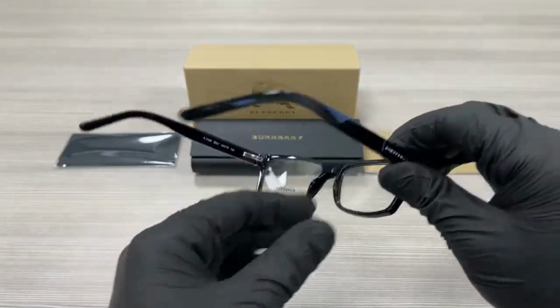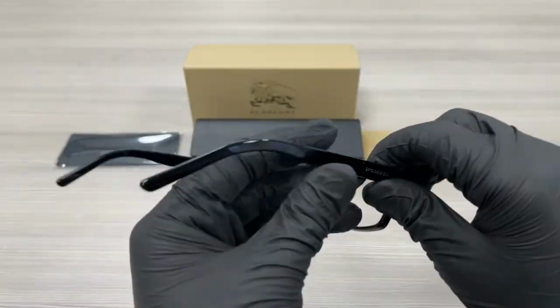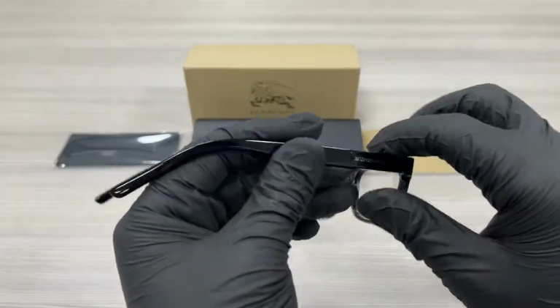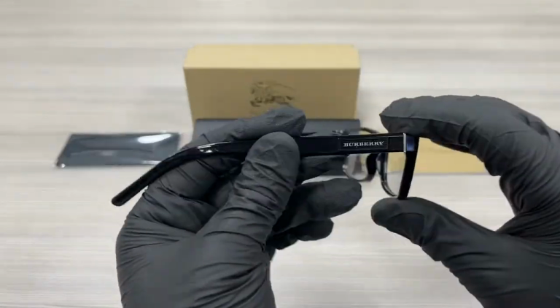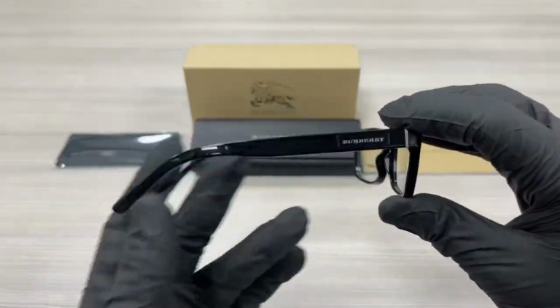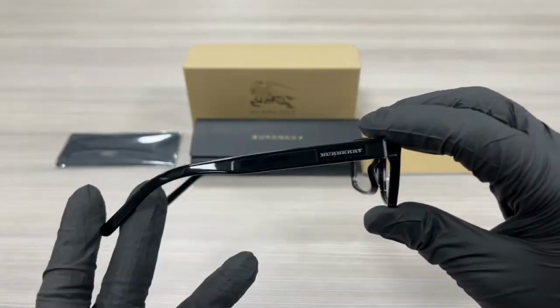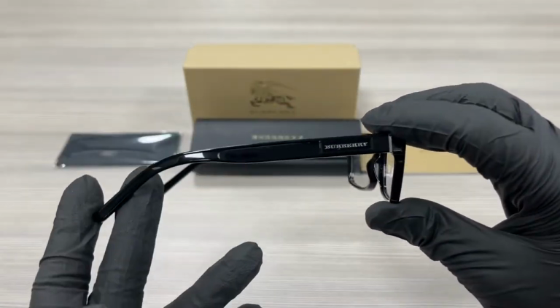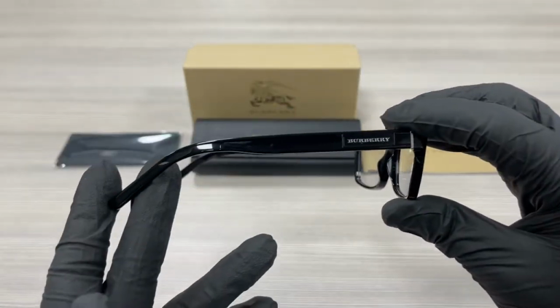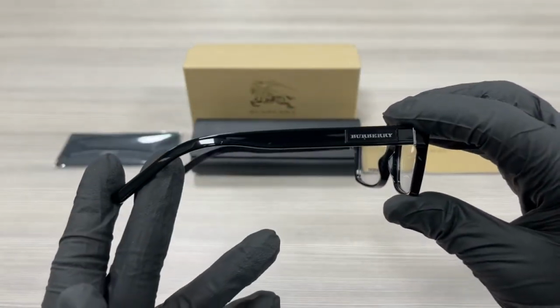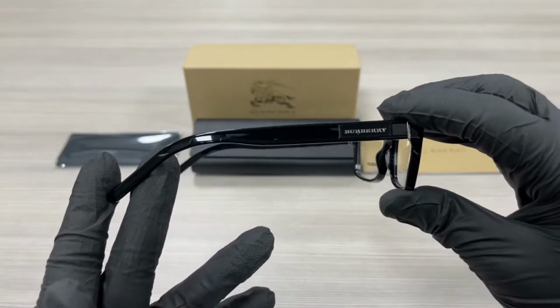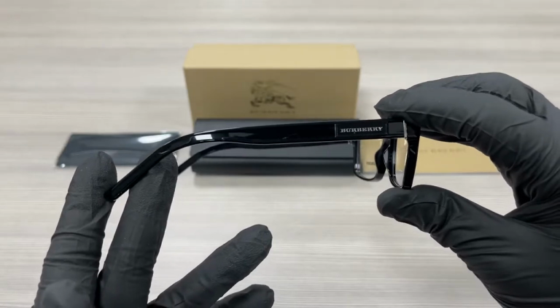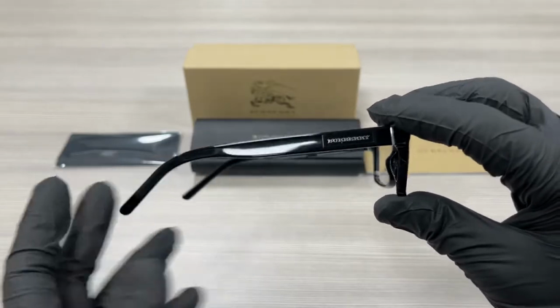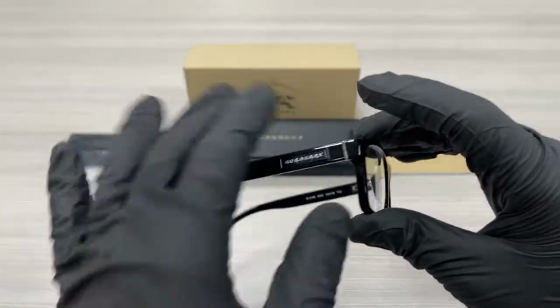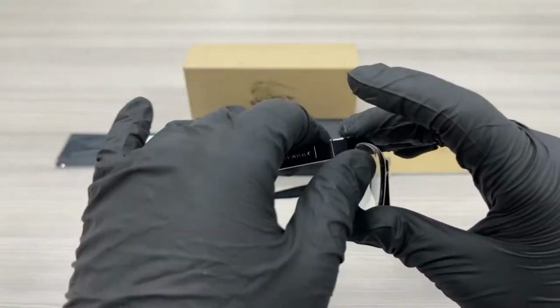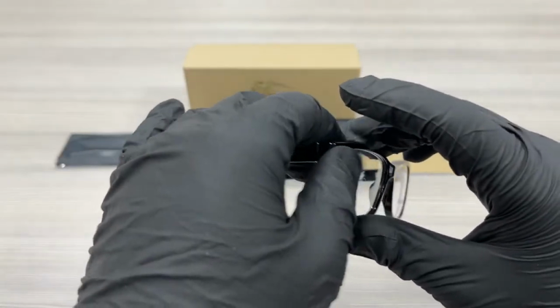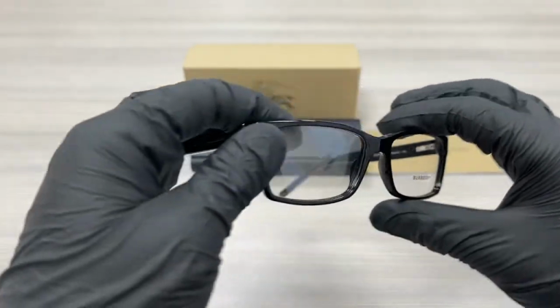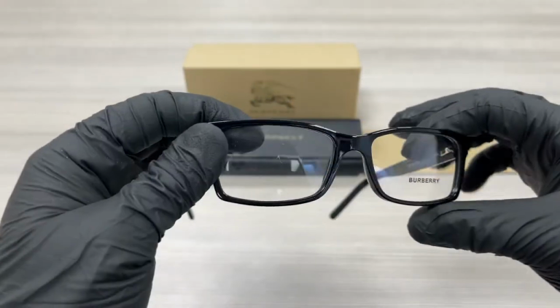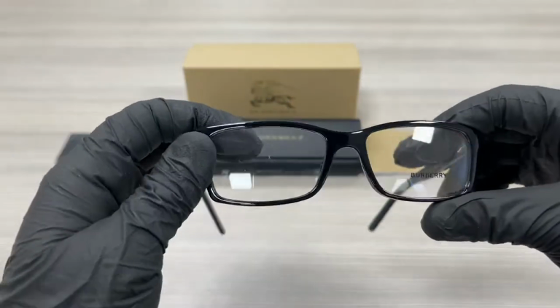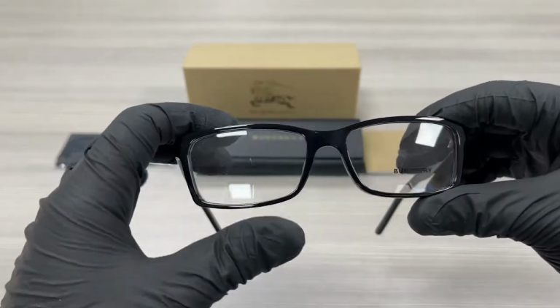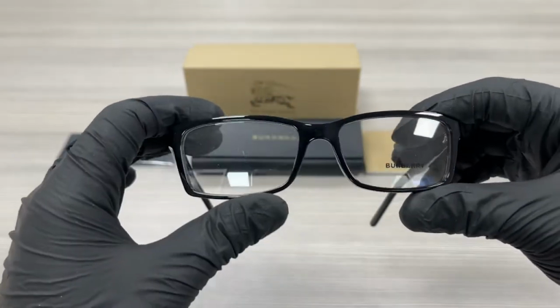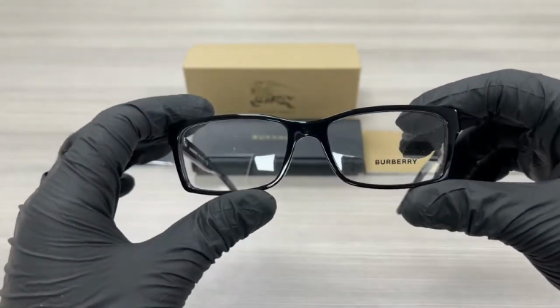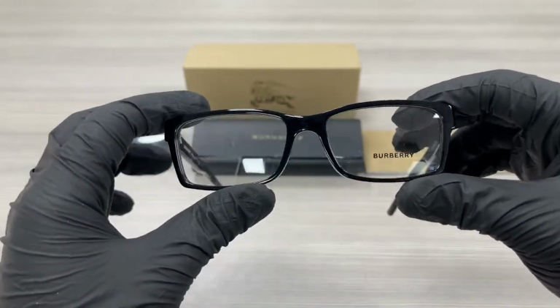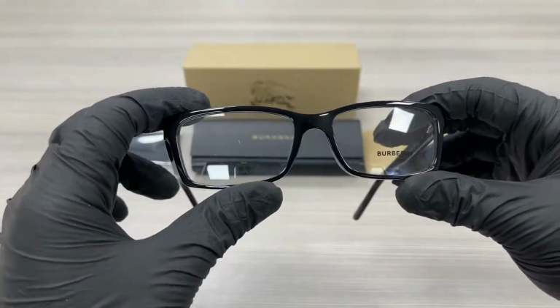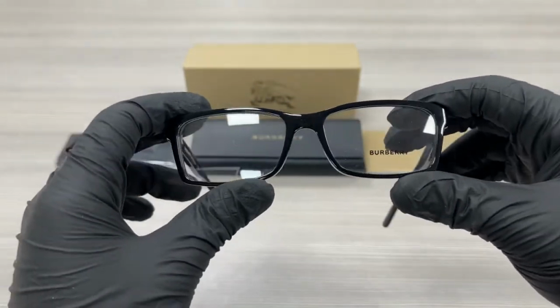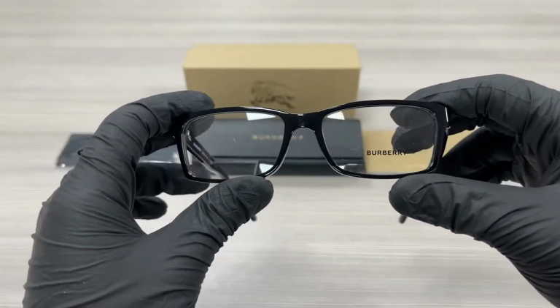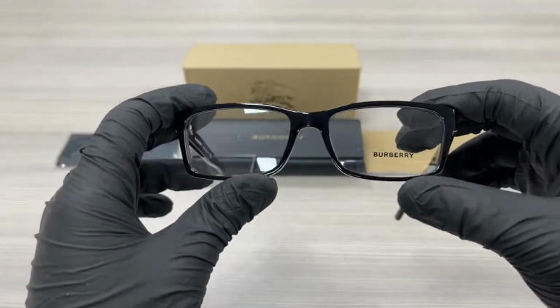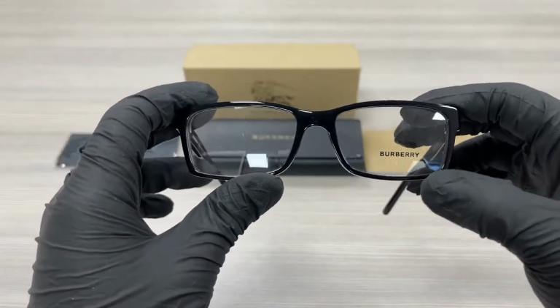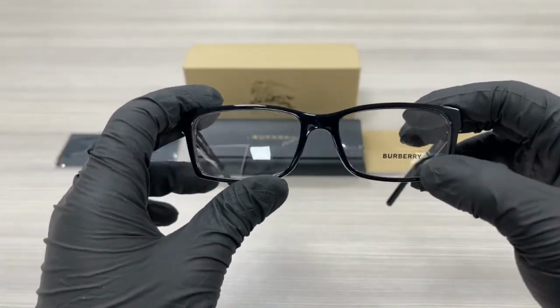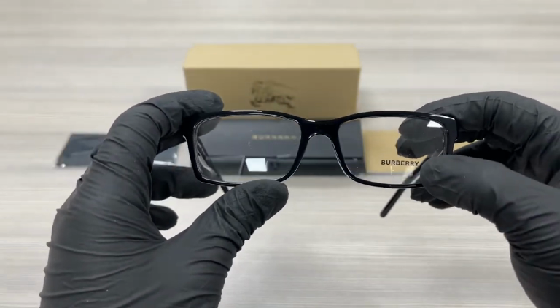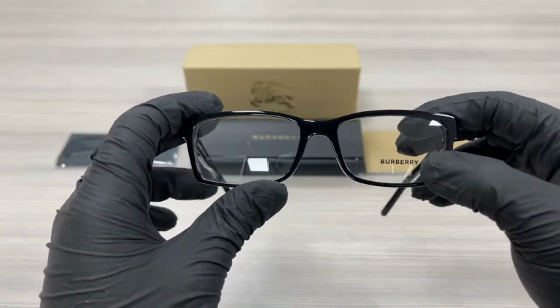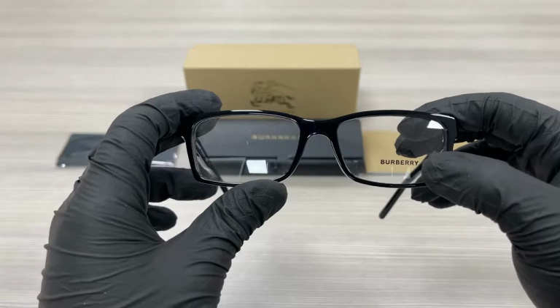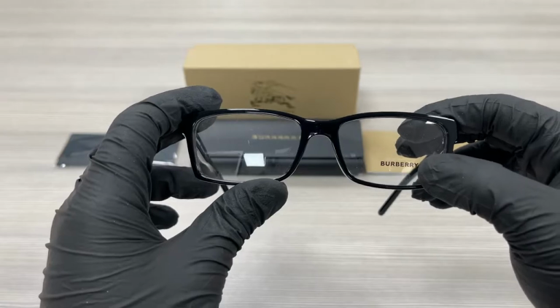This is the Osara Temple, it's the same. The lenses are a demo lens, stamped with a Burberry logo.